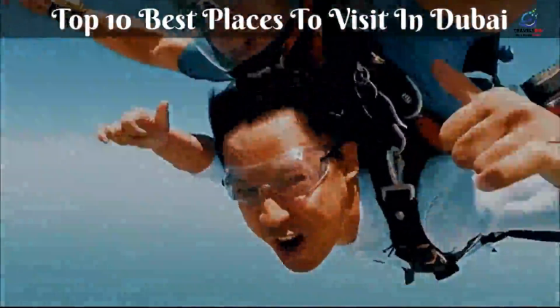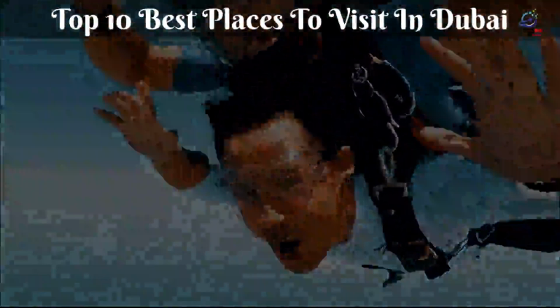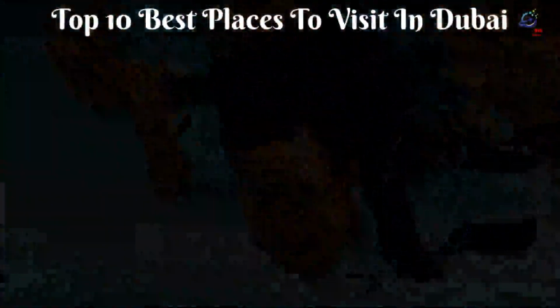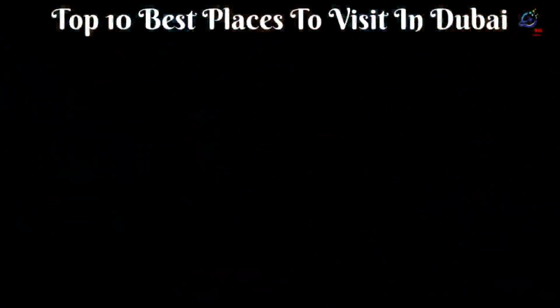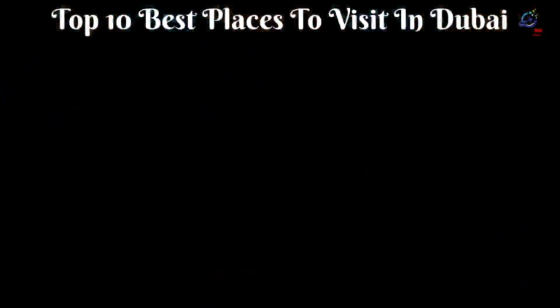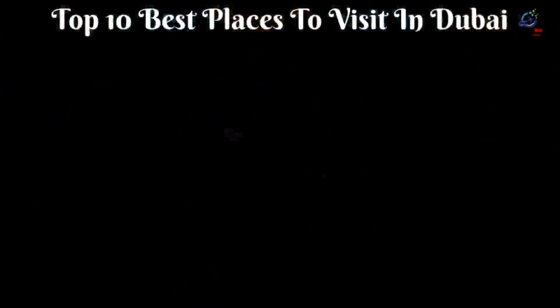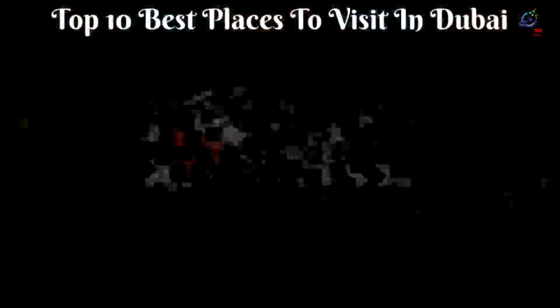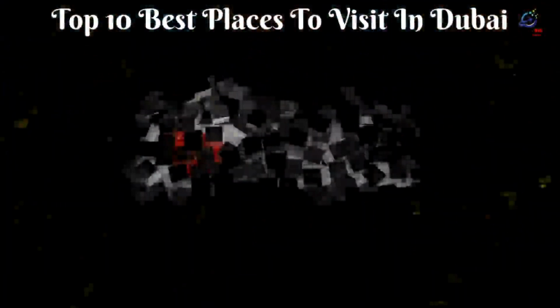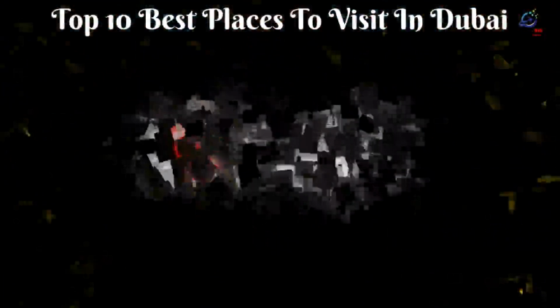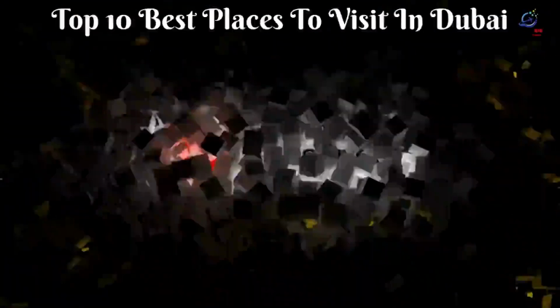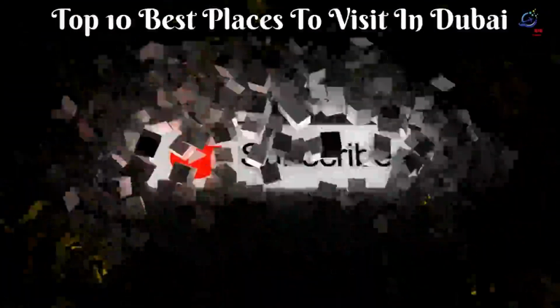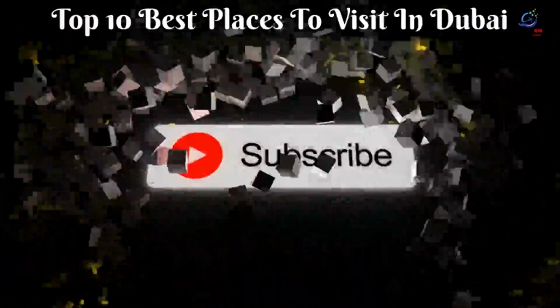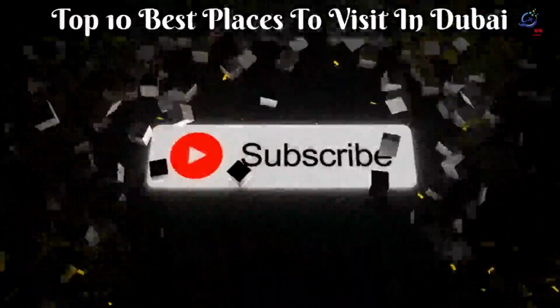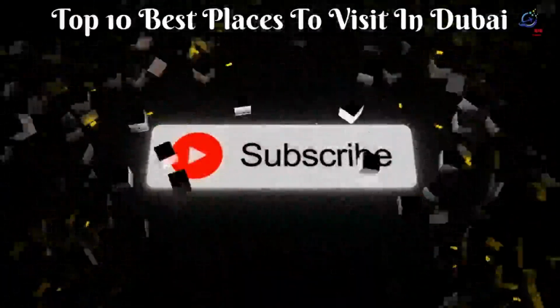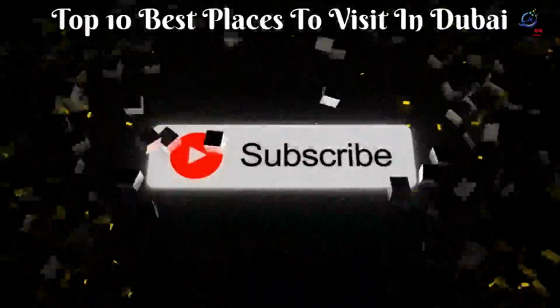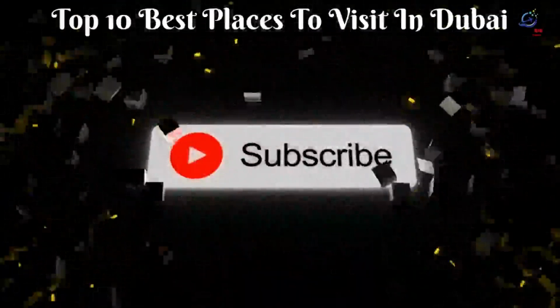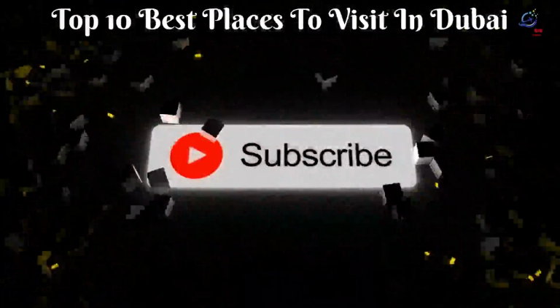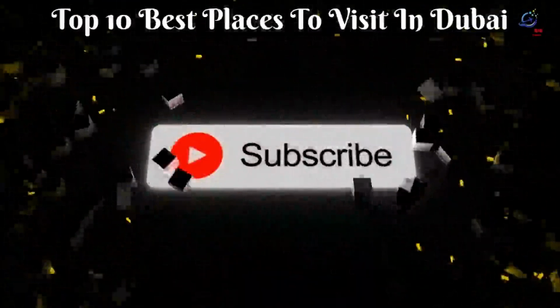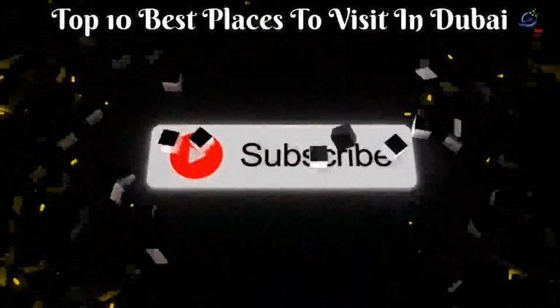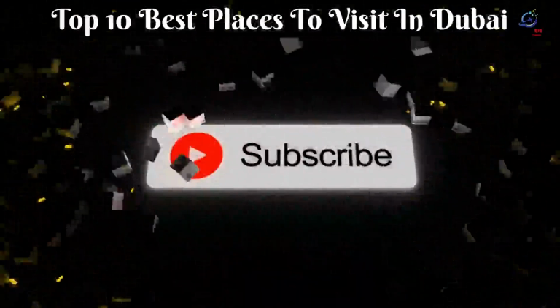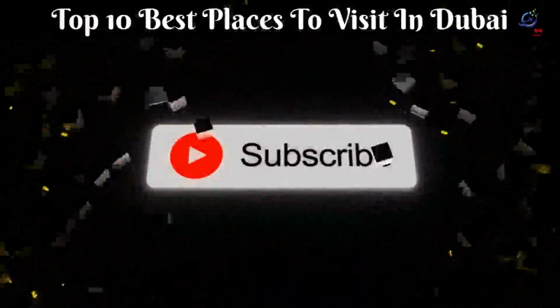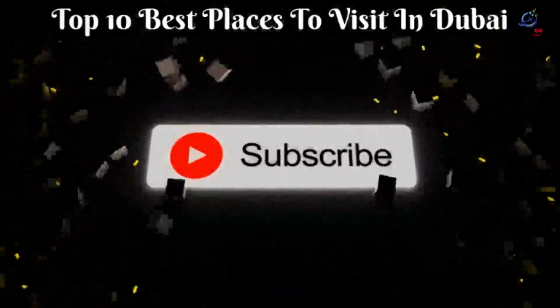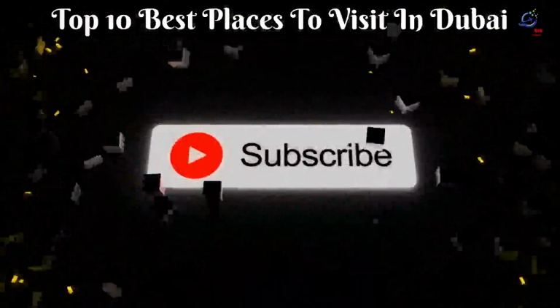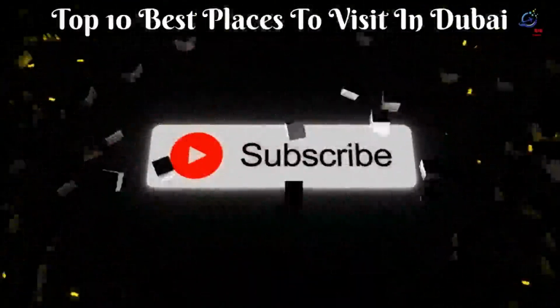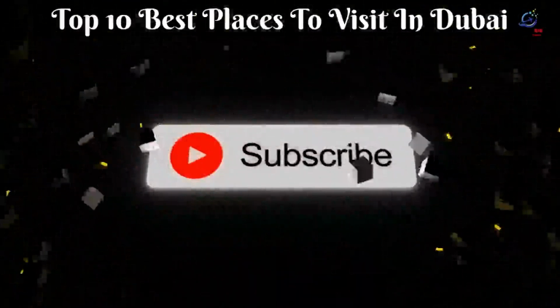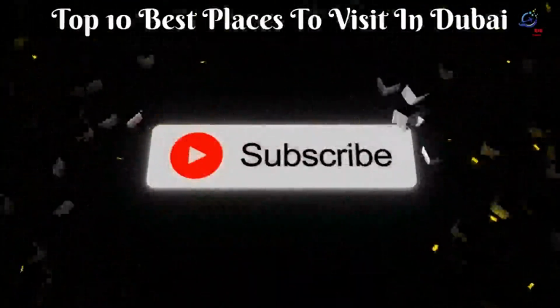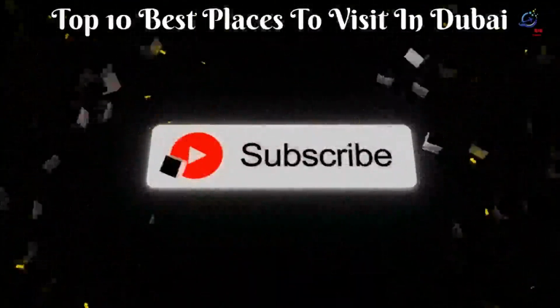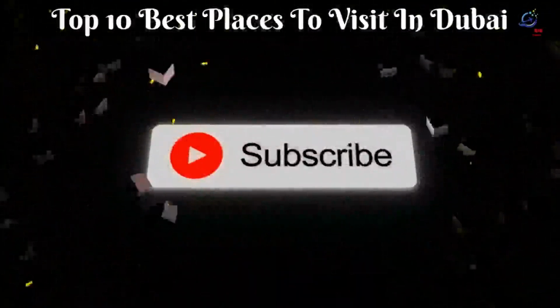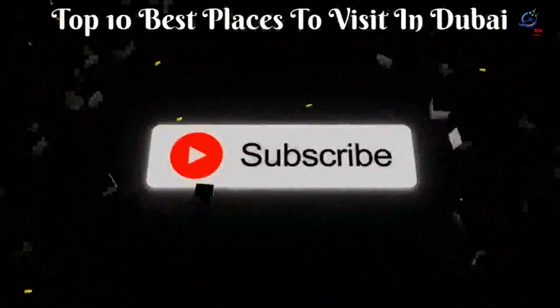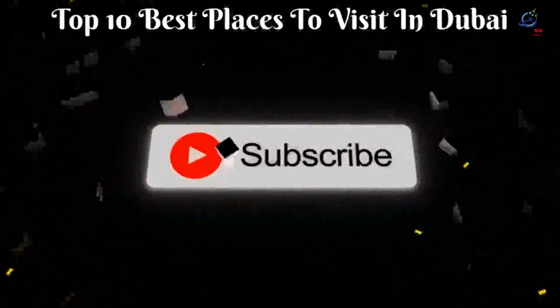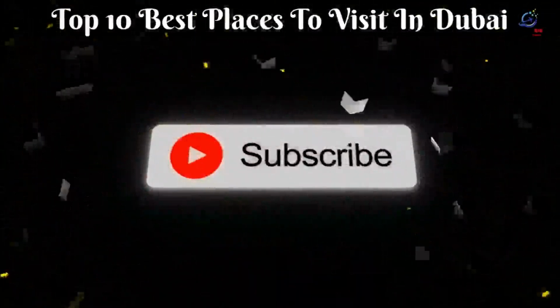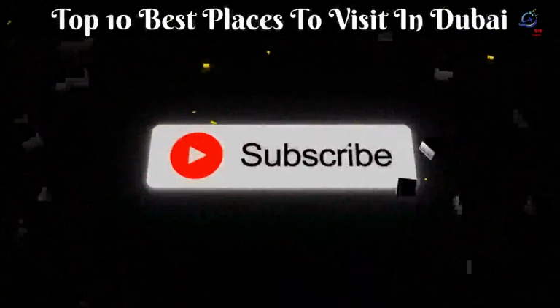Subscribe and turn on notifications so you don't miss more videos of top 10 facts and much more. I'll see you in the next video.